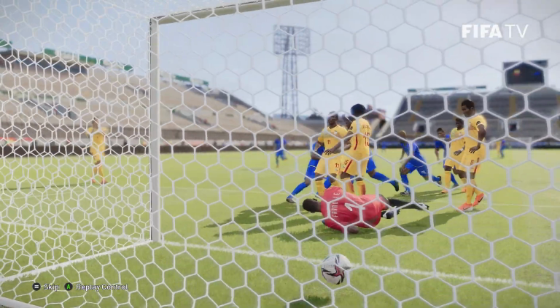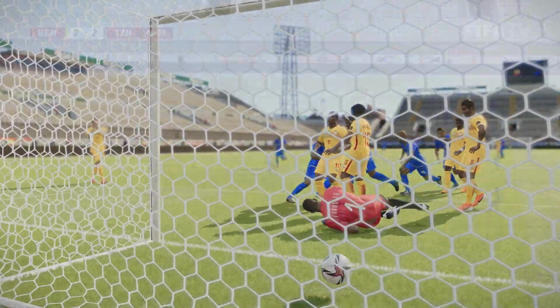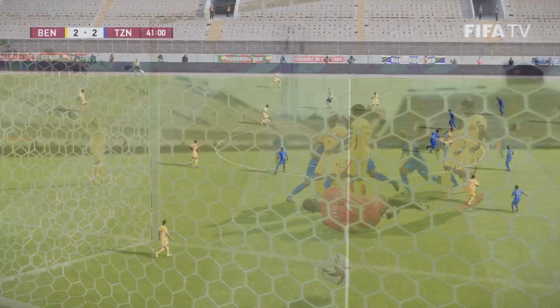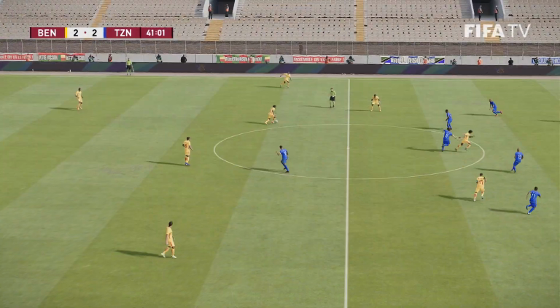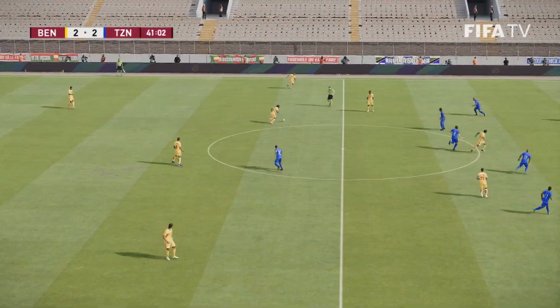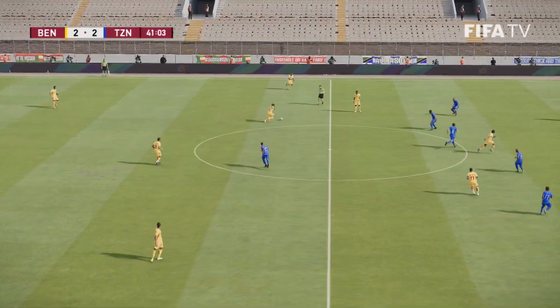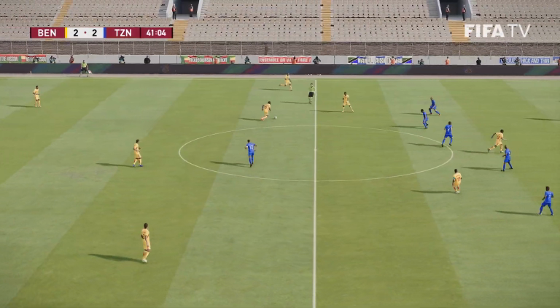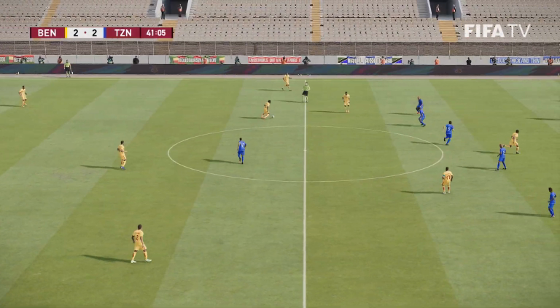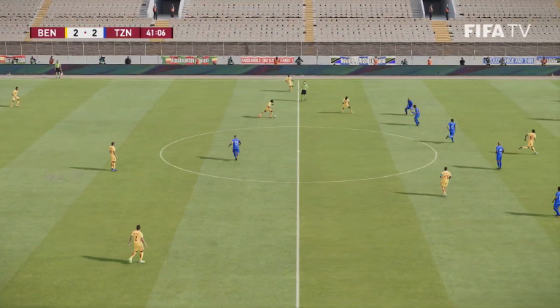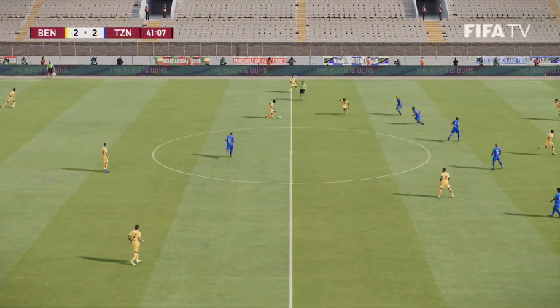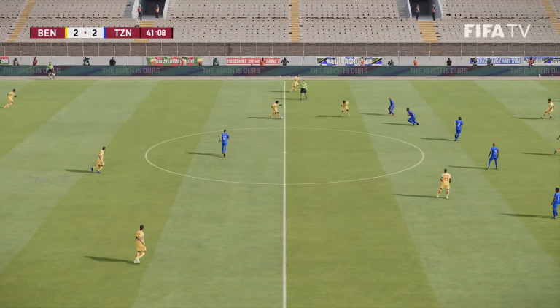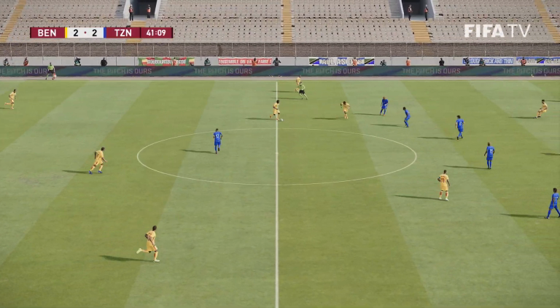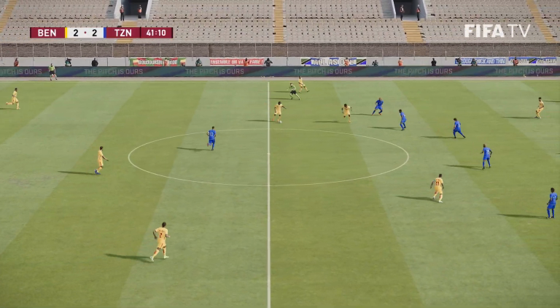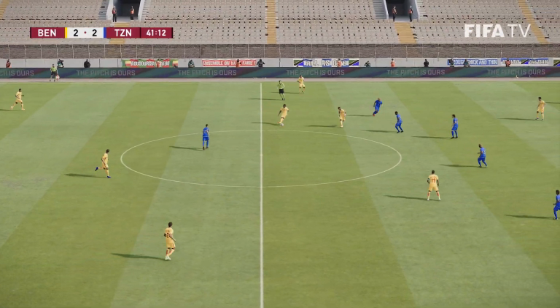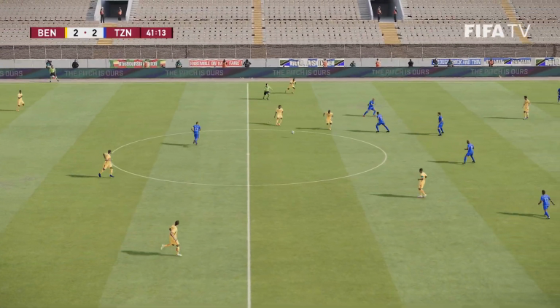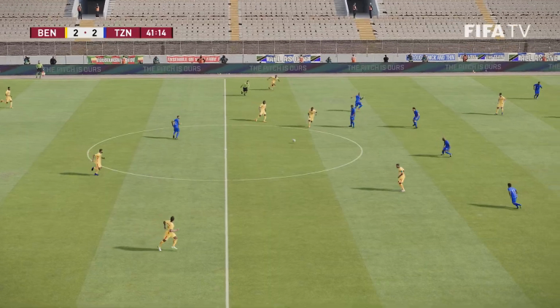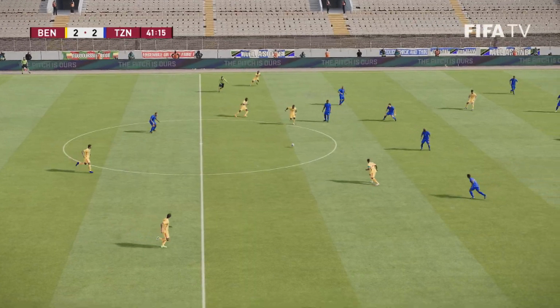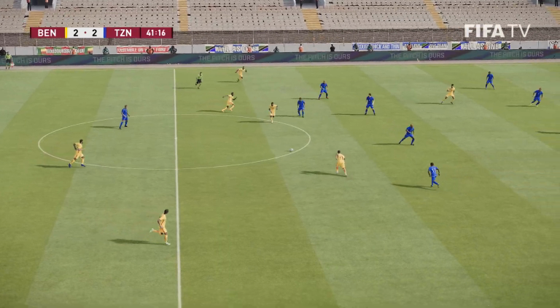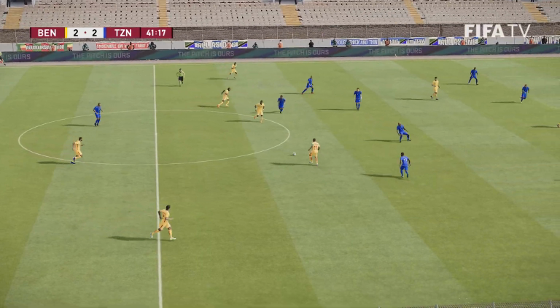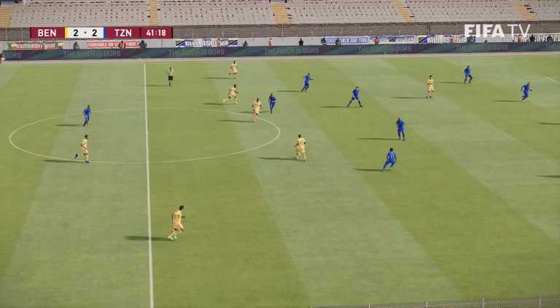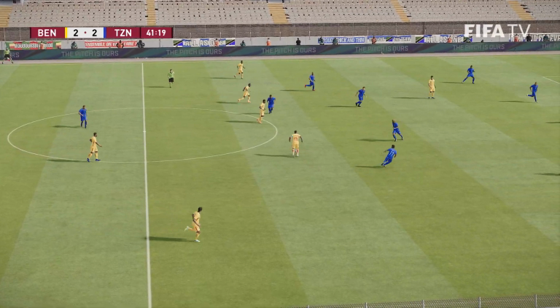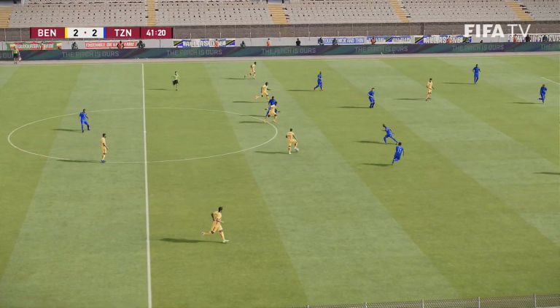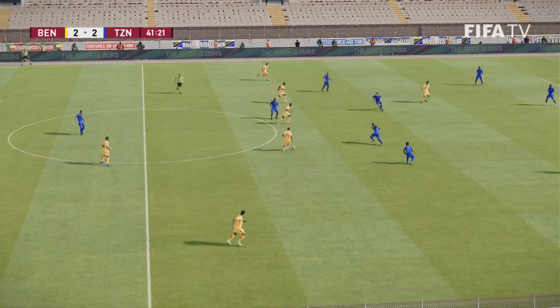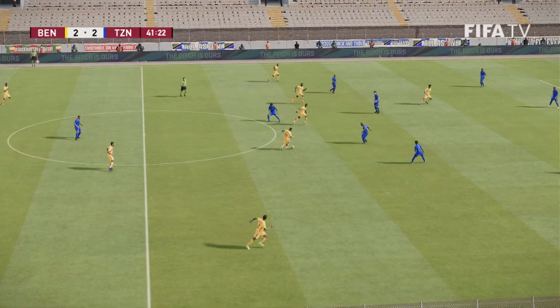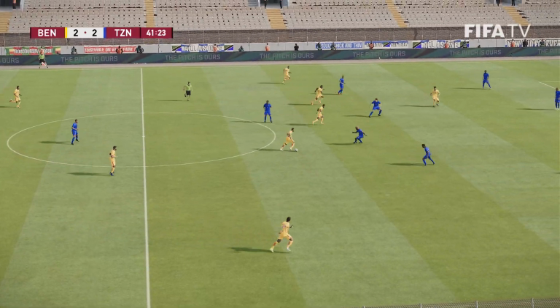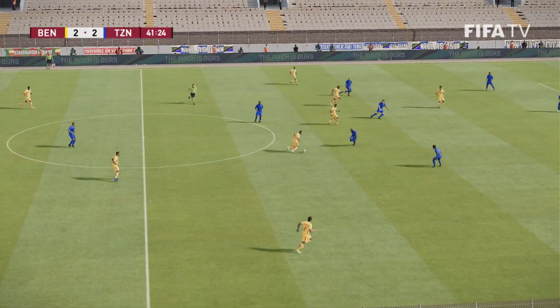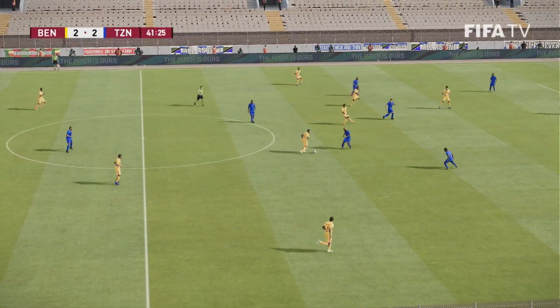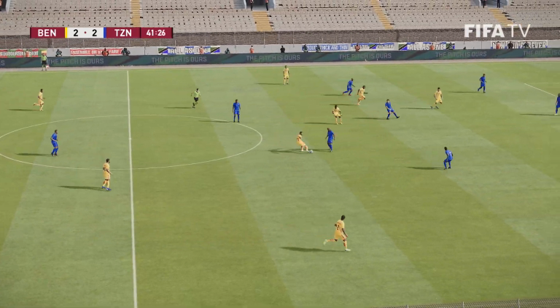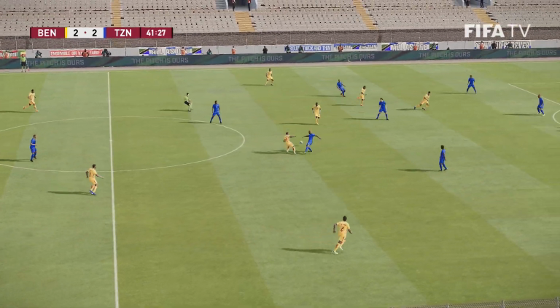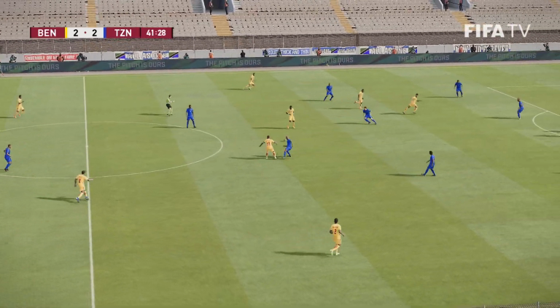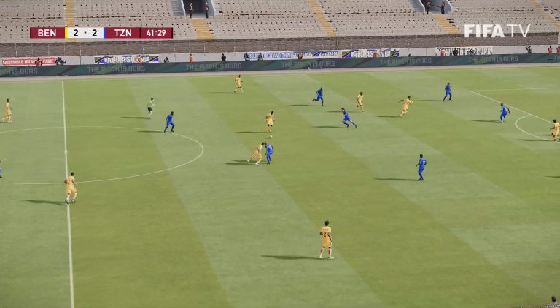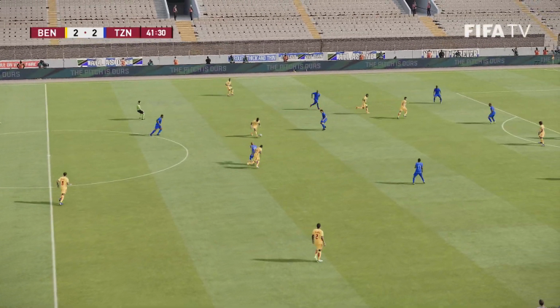It's been an absolutely fabulous spell for them and they're starting to look unstoppable — there could be more on the way.